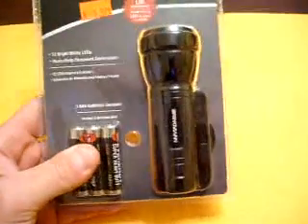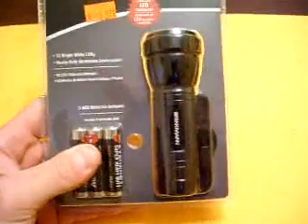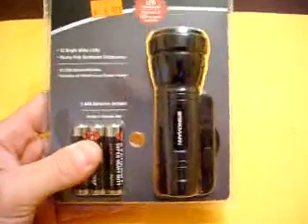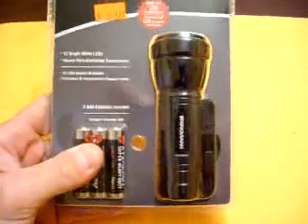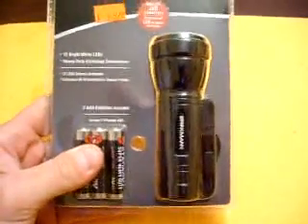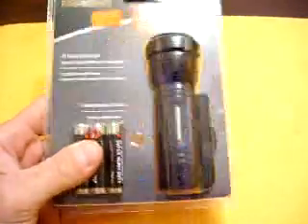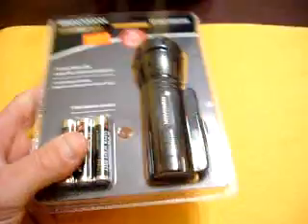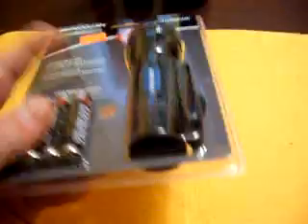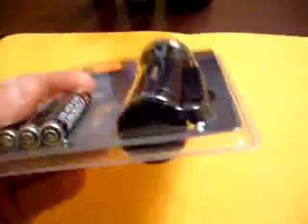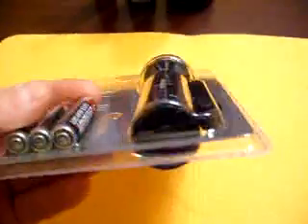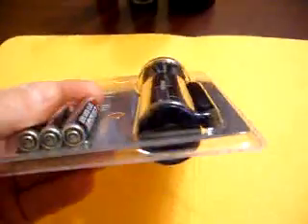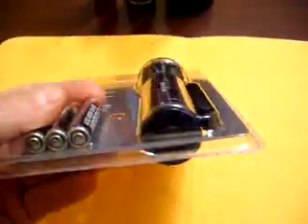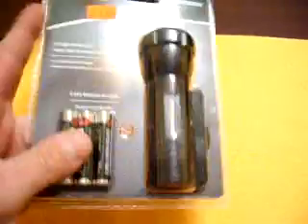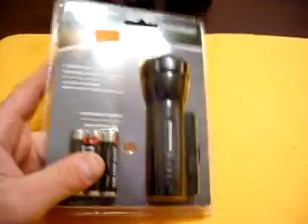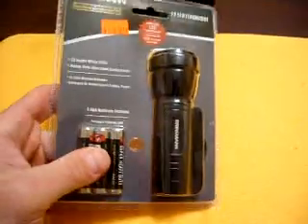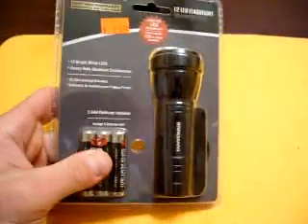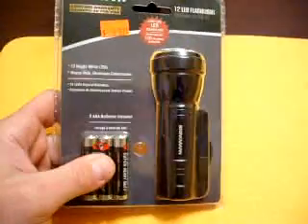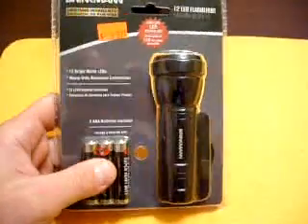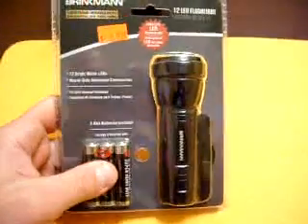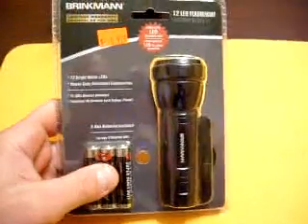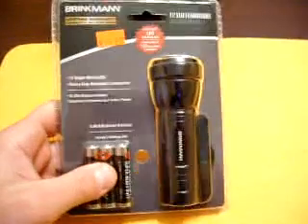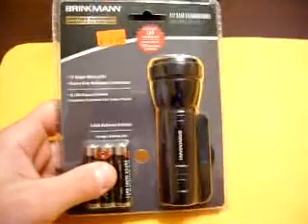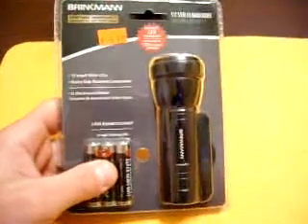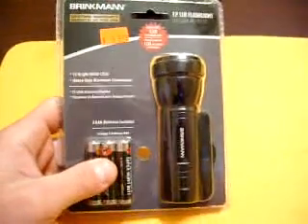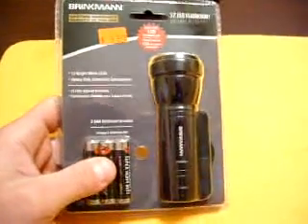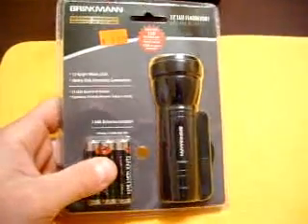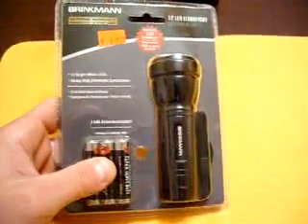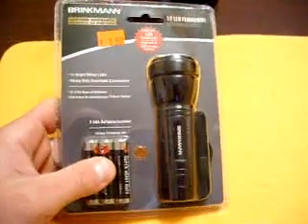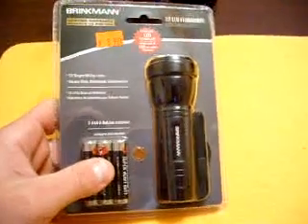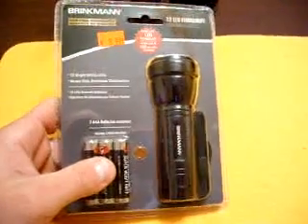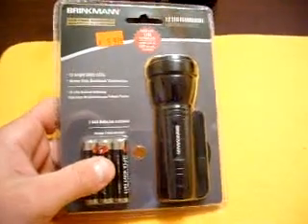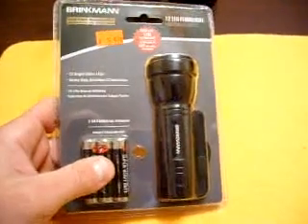It's all aluminum. It's got the push button on the back. I'm pulling it out of the packaging — just wanted to show you the packaging. It also has the lanyard on it.